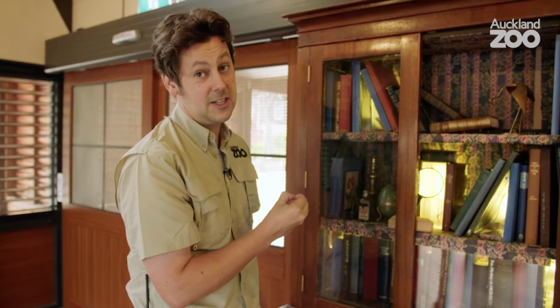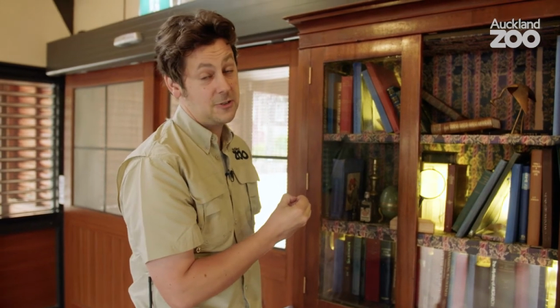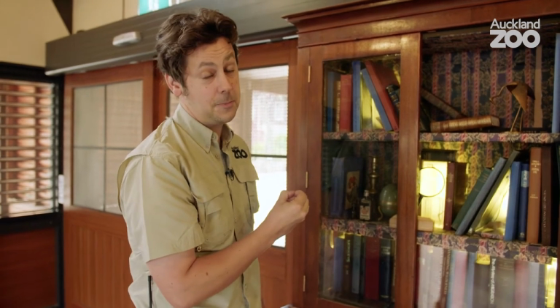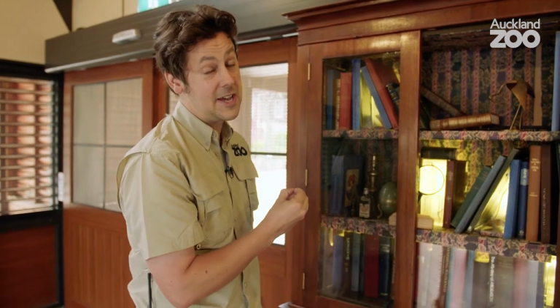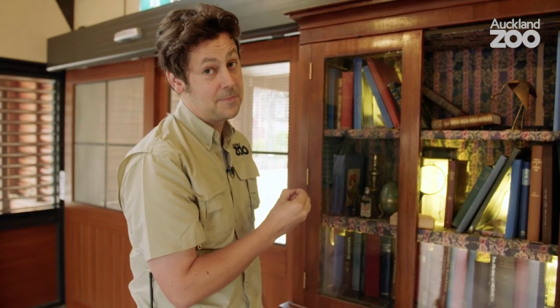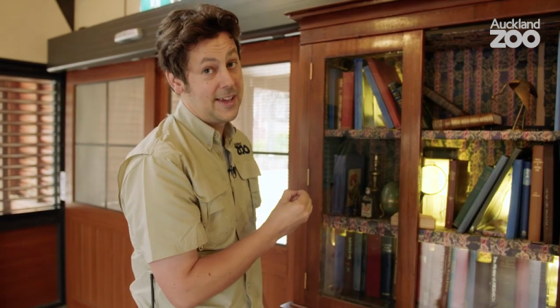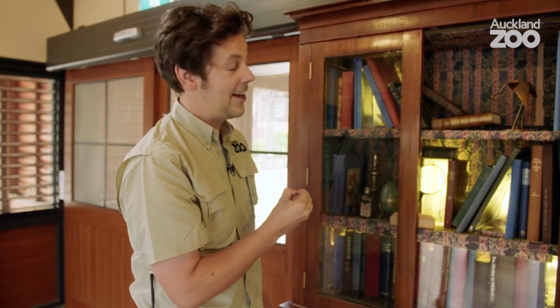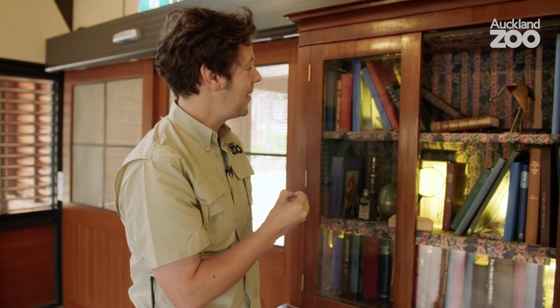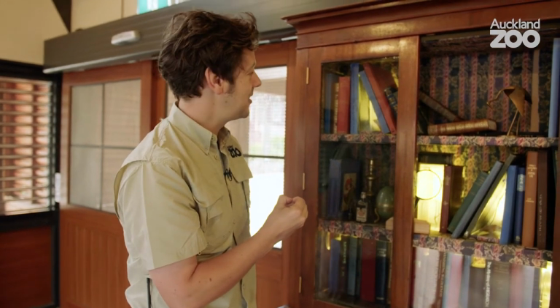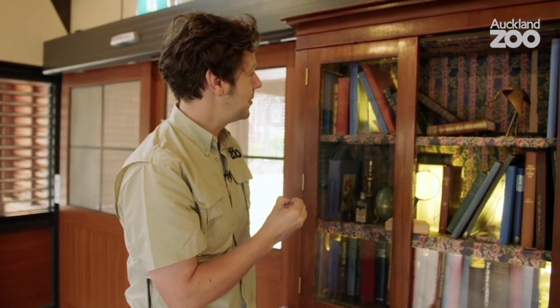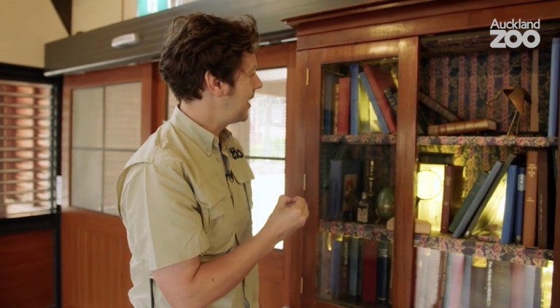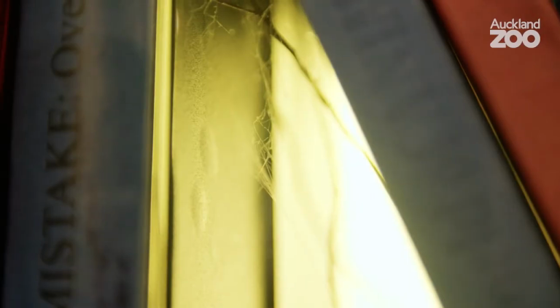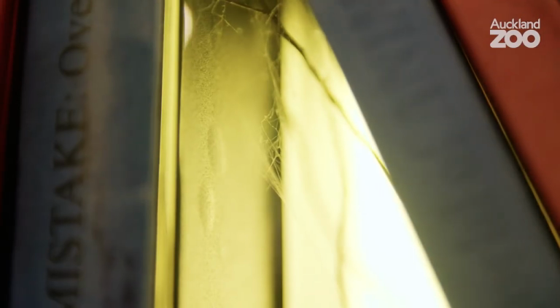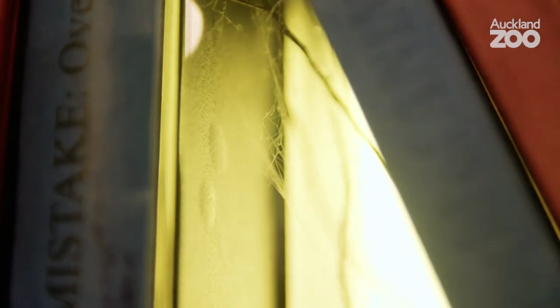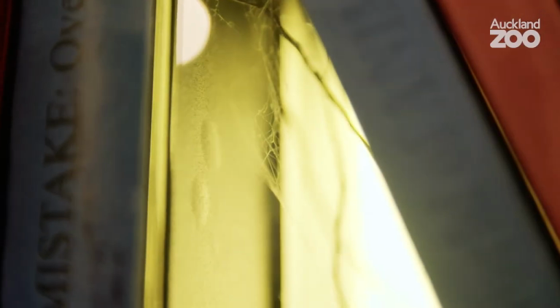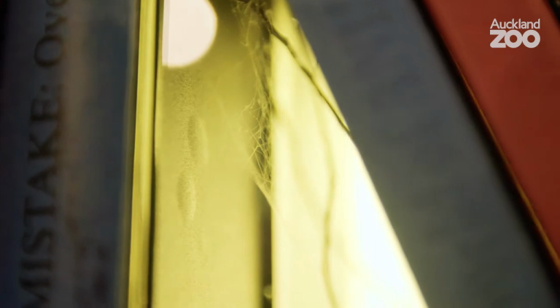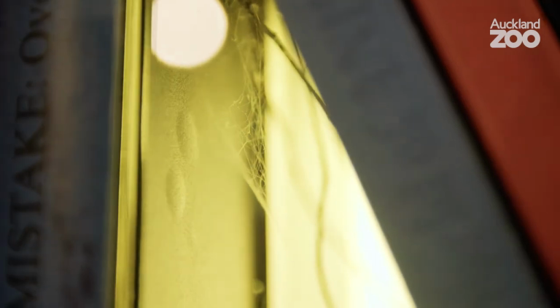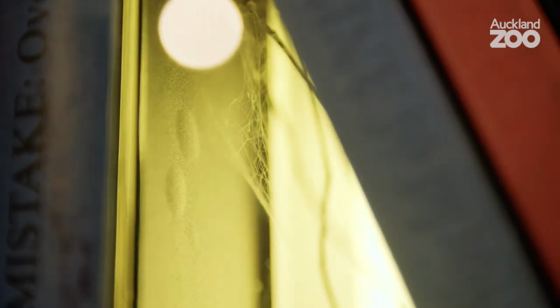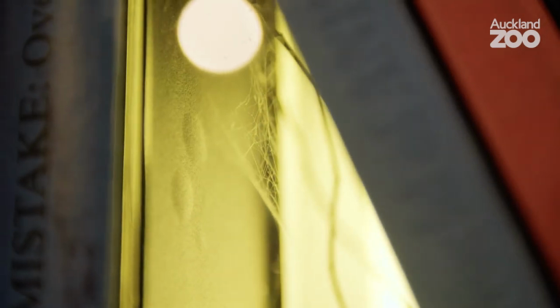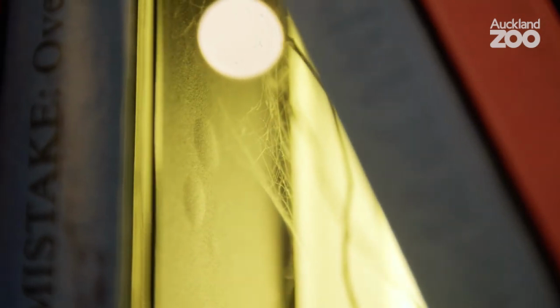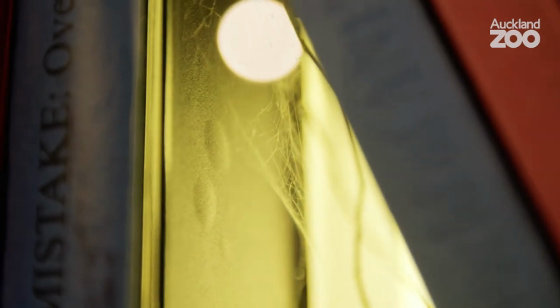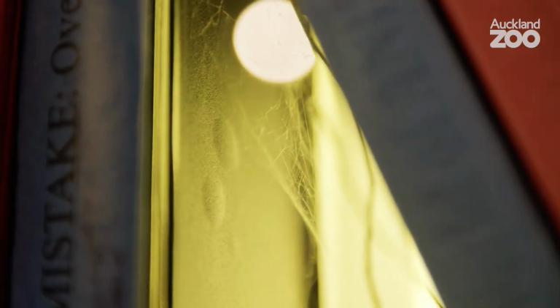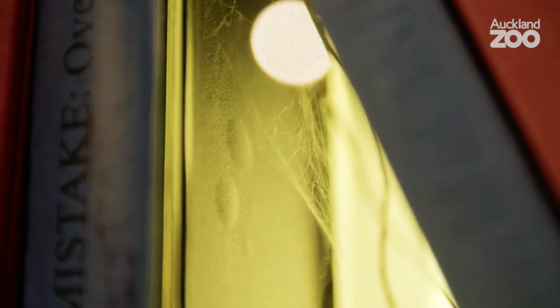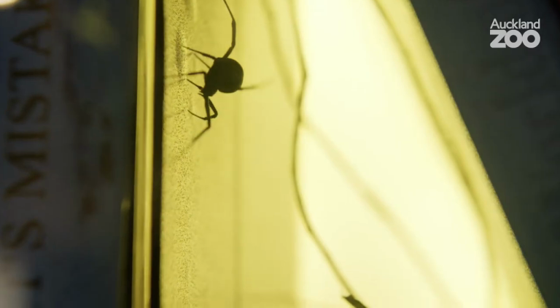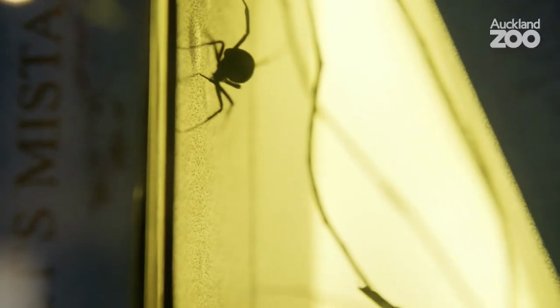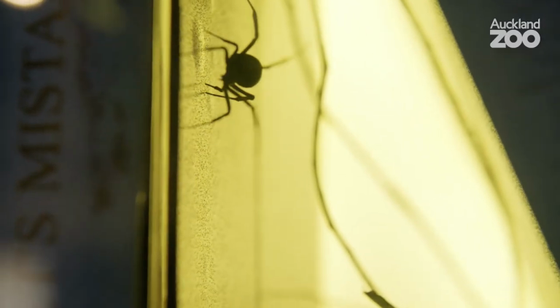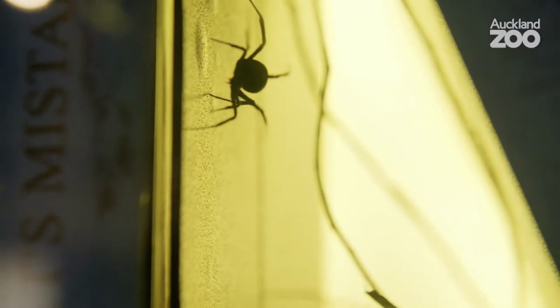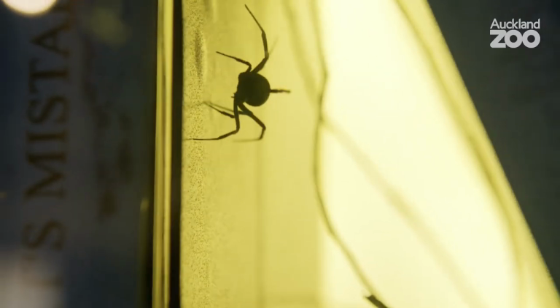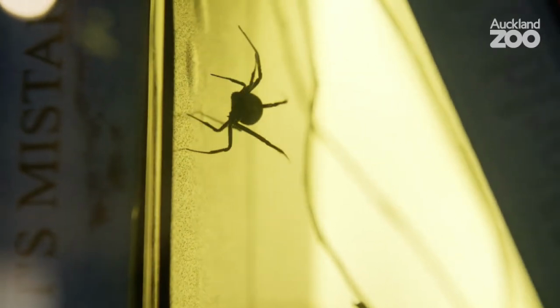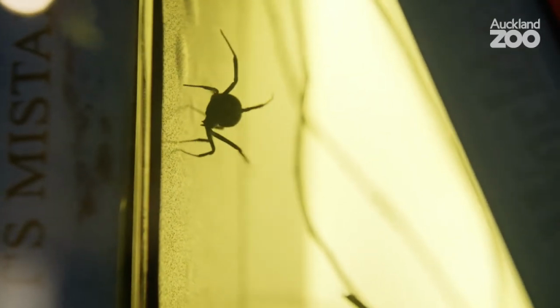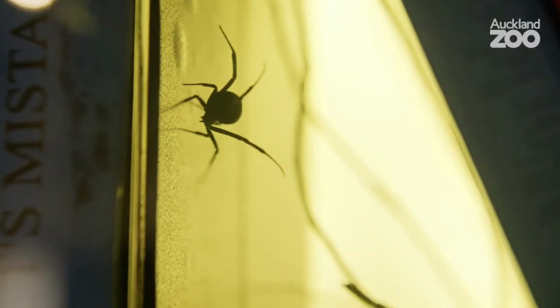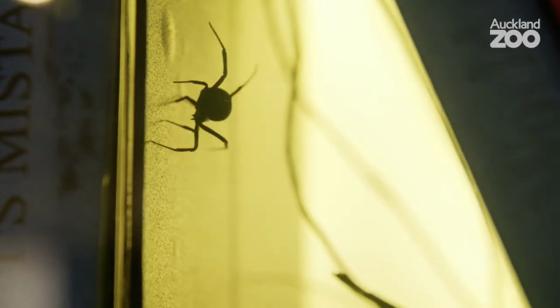In fact that's a bit of an issue where they've become established in New Zealand — they shouldn't be here. They are able to catch things like lizards, snakes, birds and rodents, so powerful is their web.